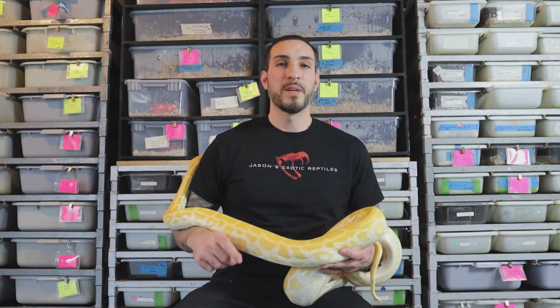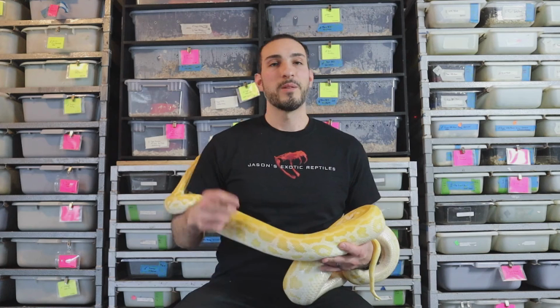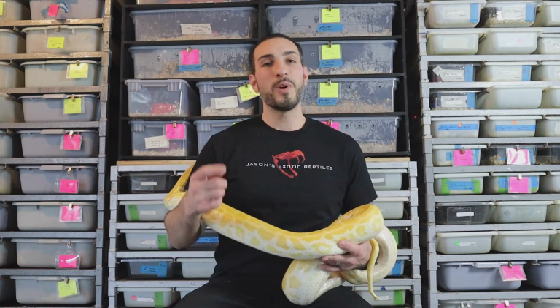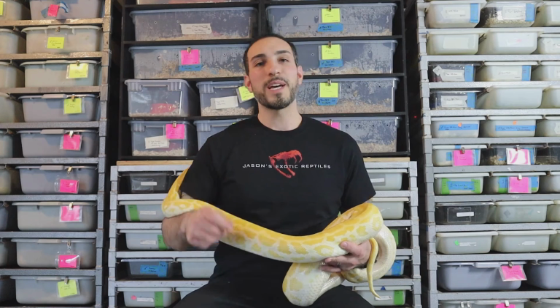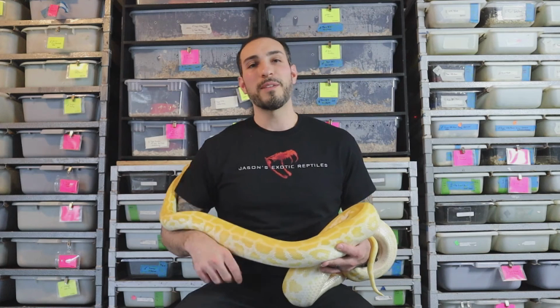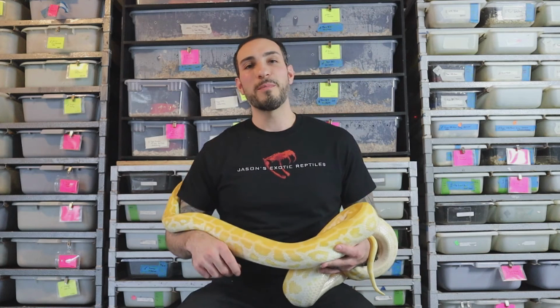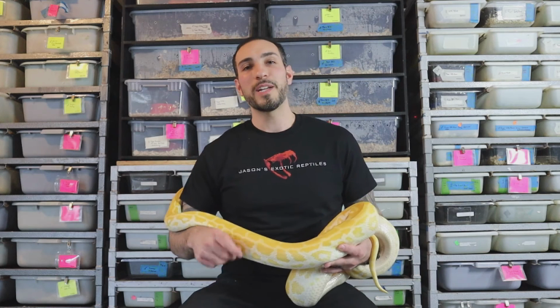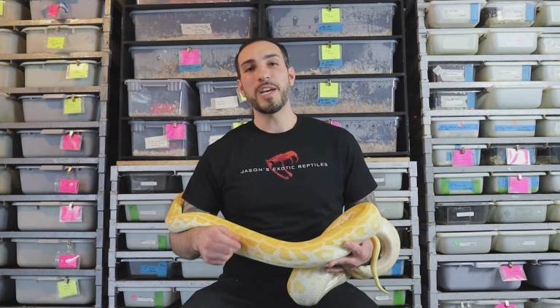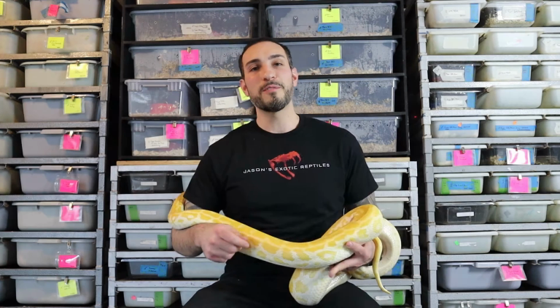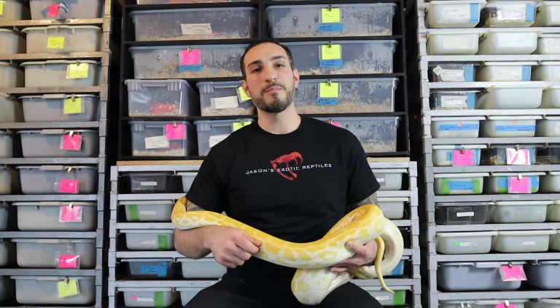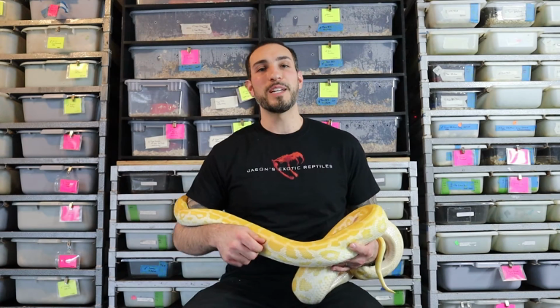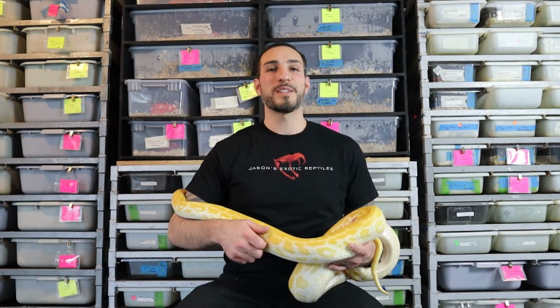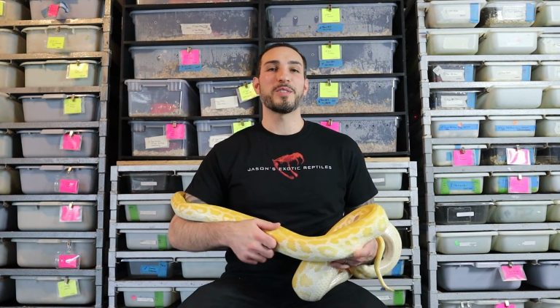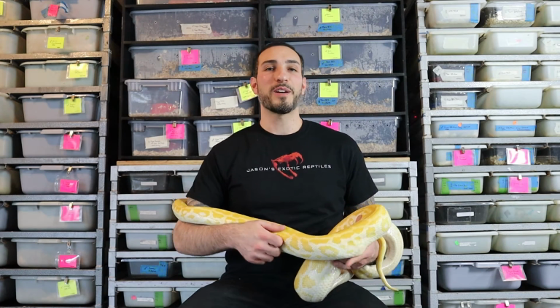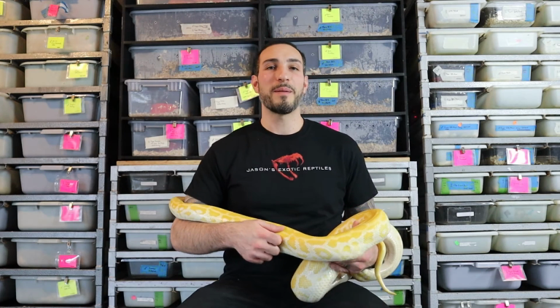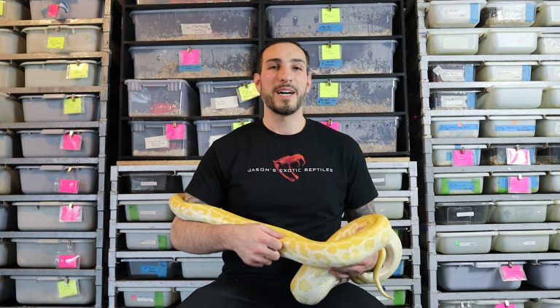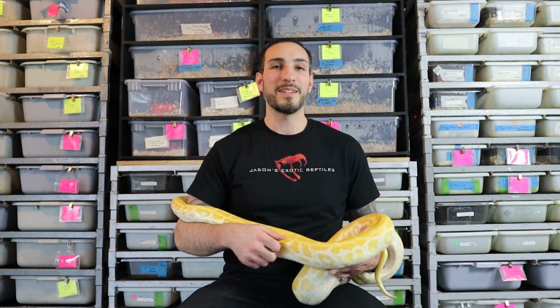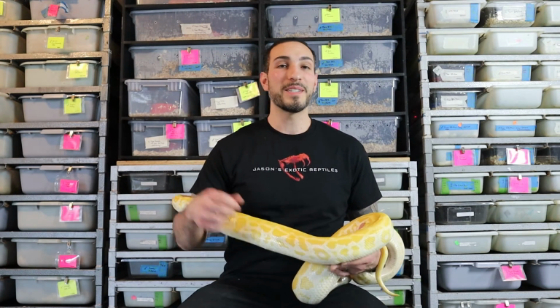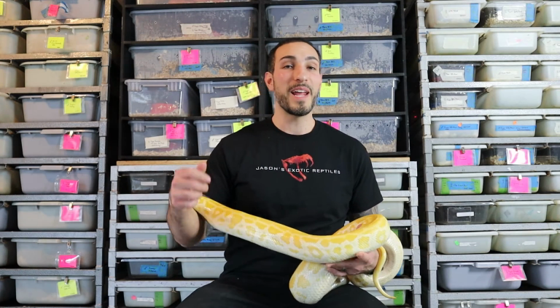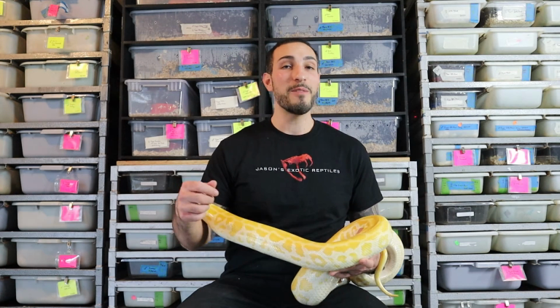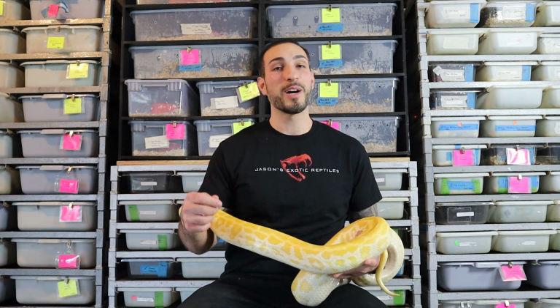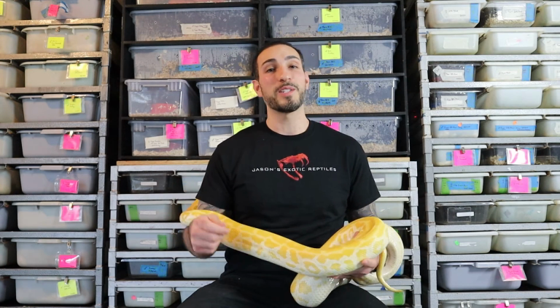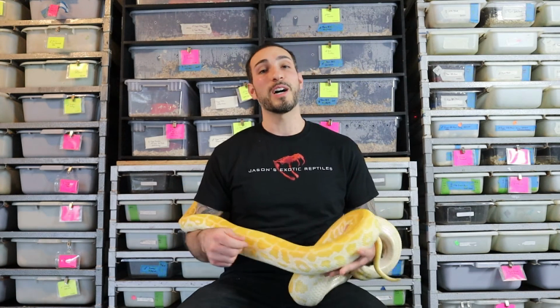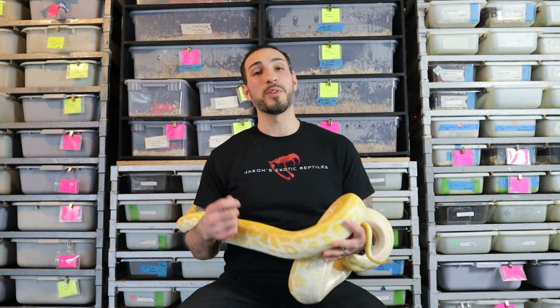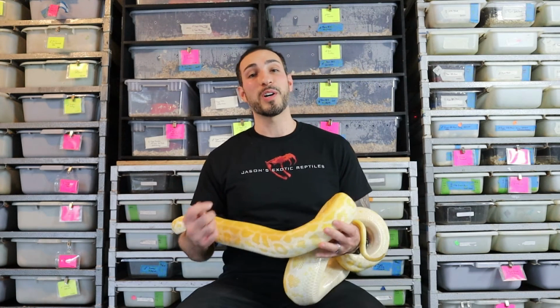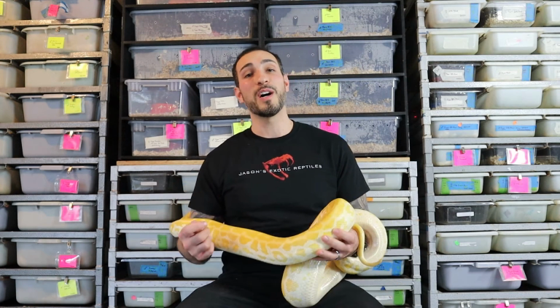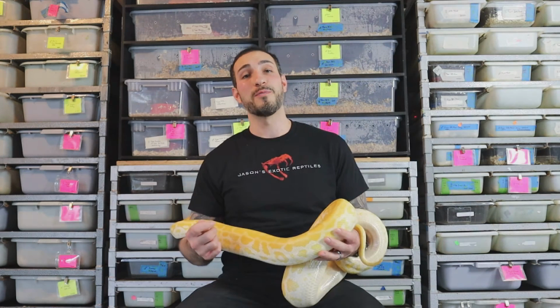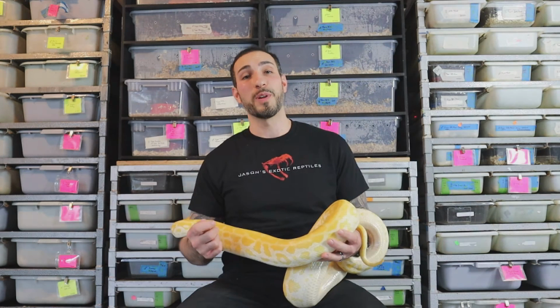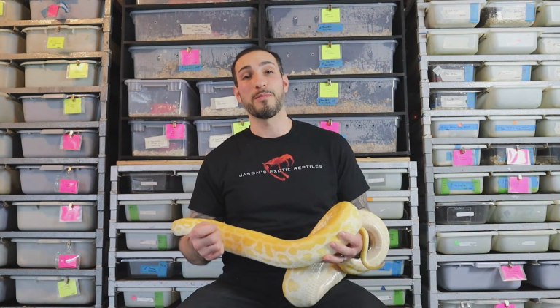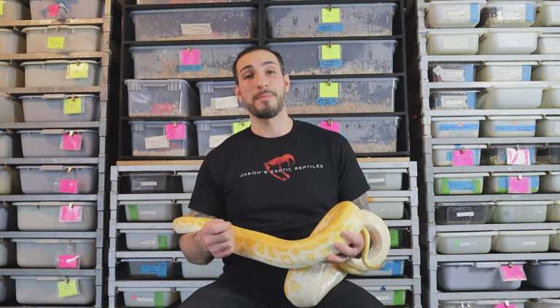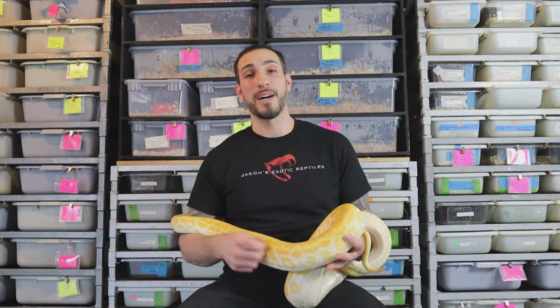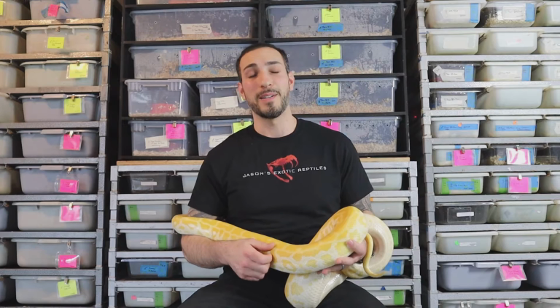What's up everybody, Jason from Jason's Exotic Reptiles. Today we're going to talk about the cost of owning a reptile.